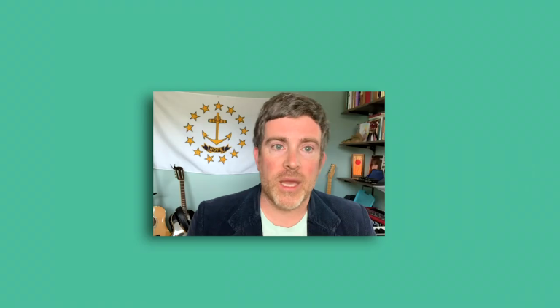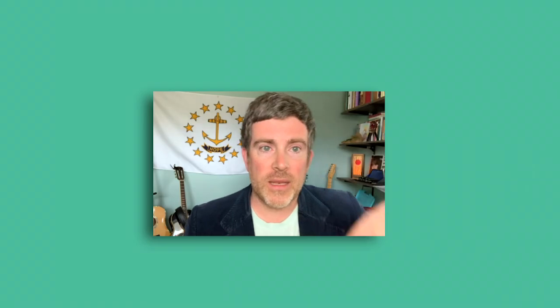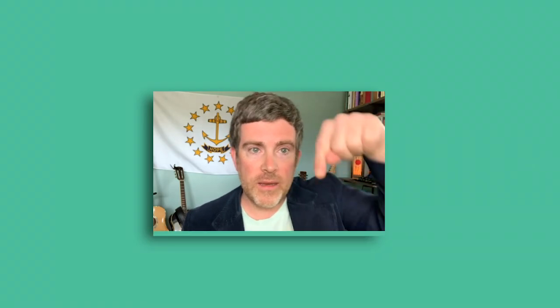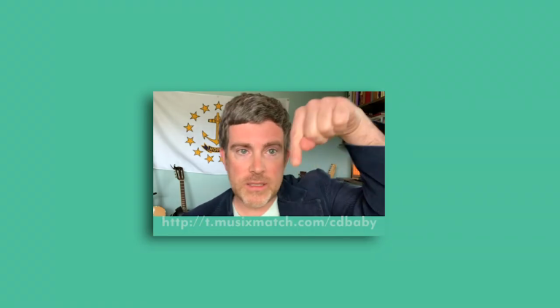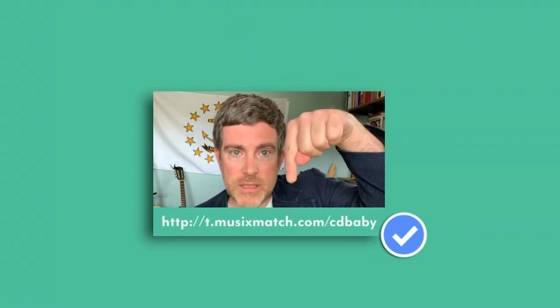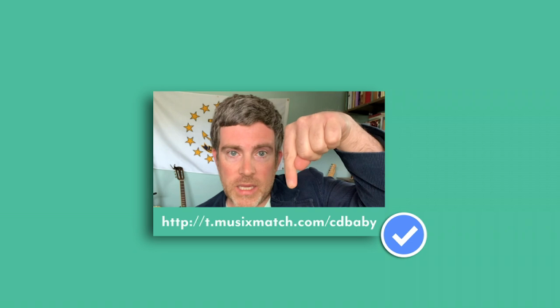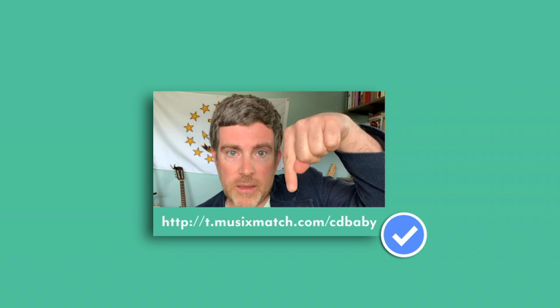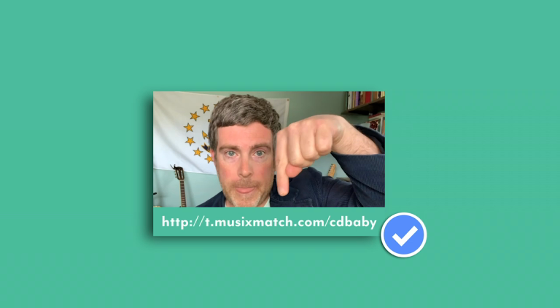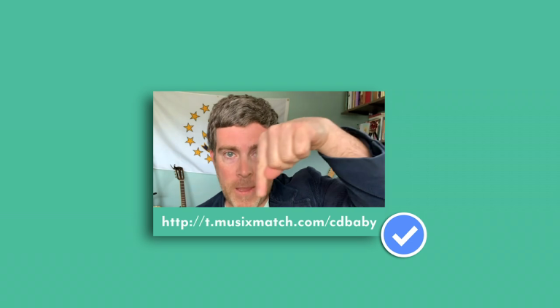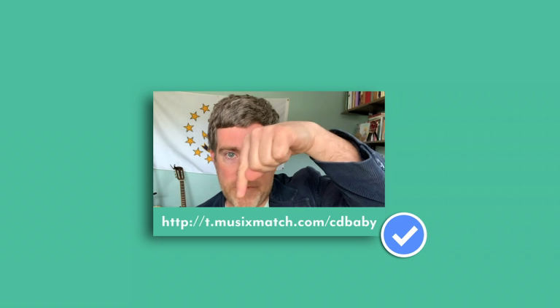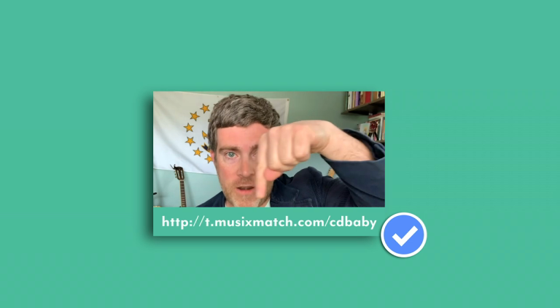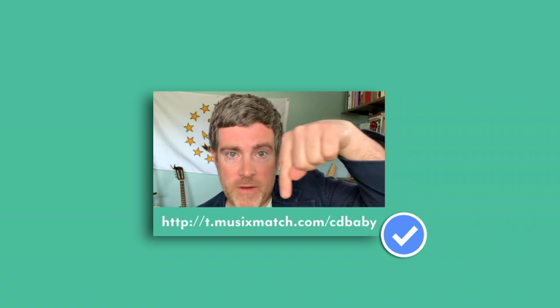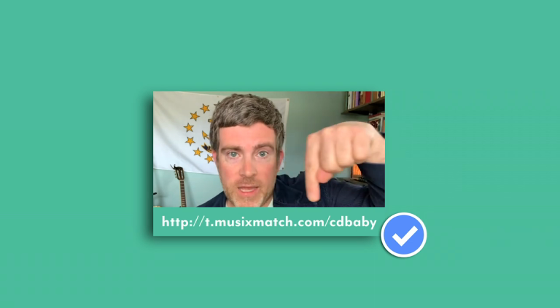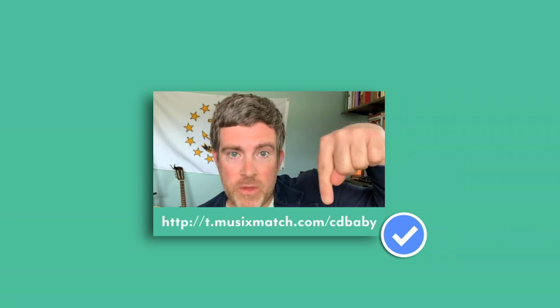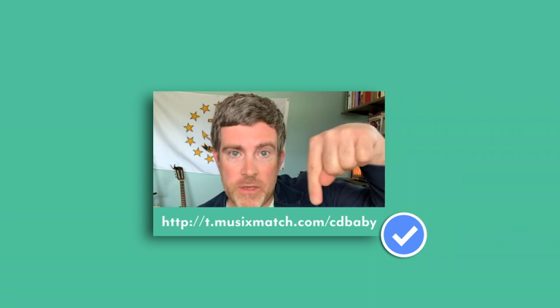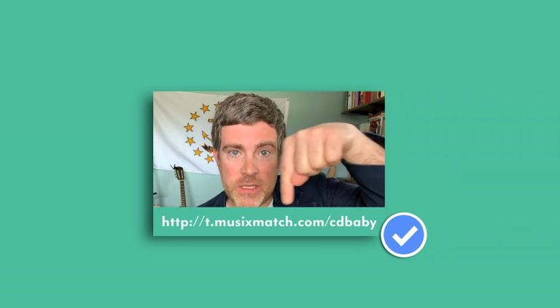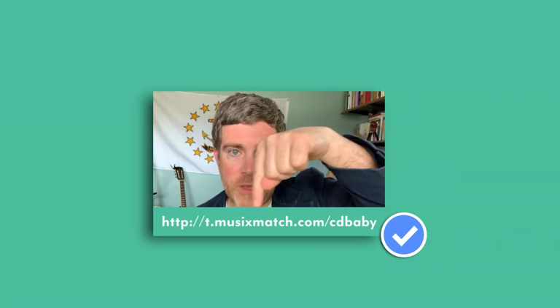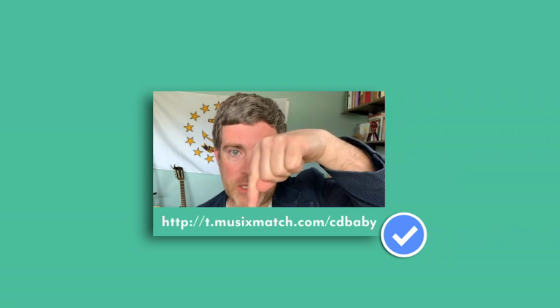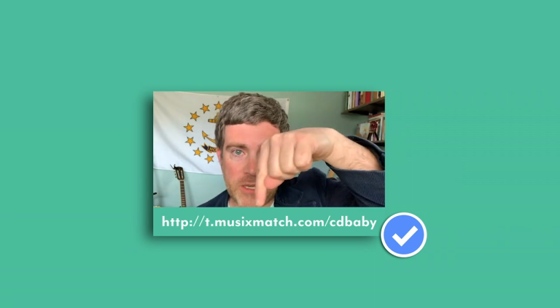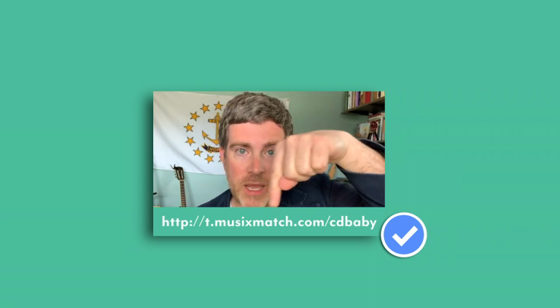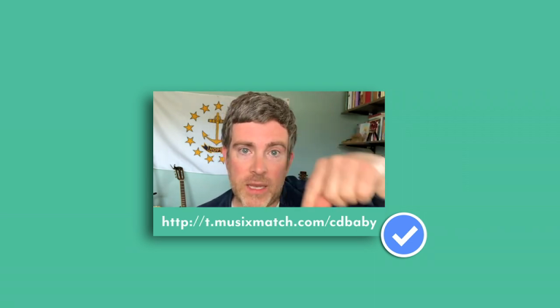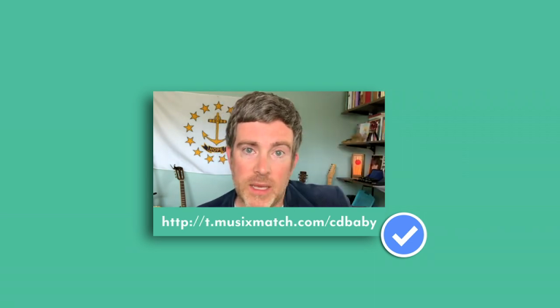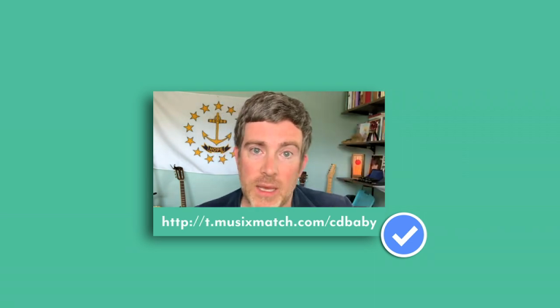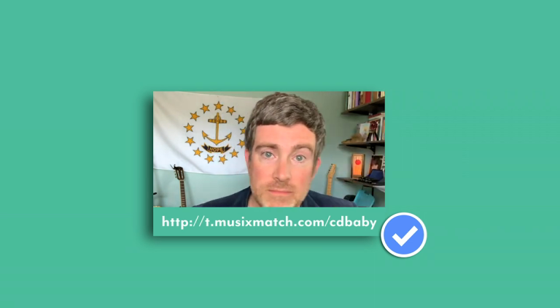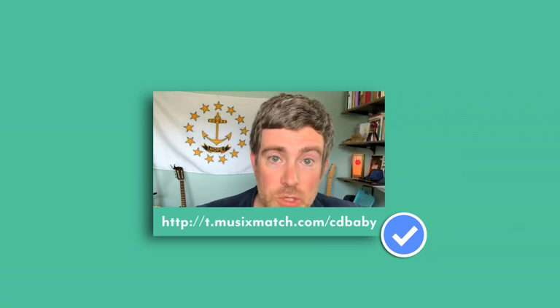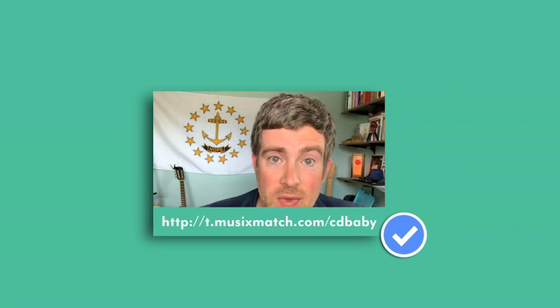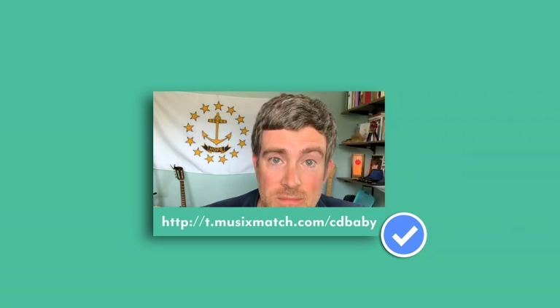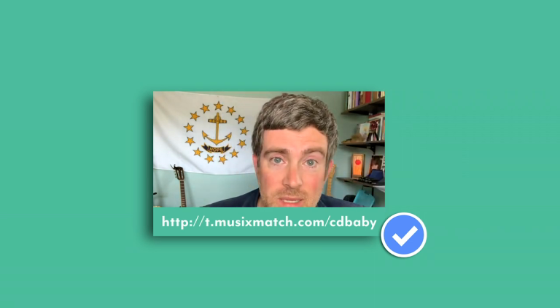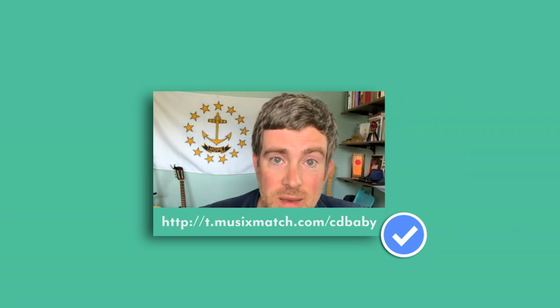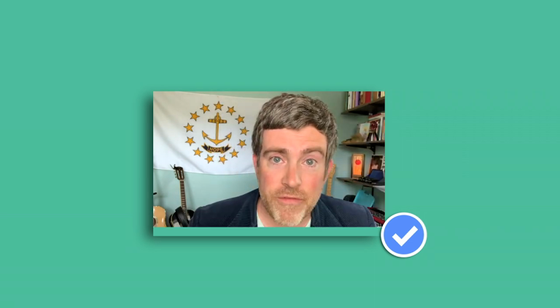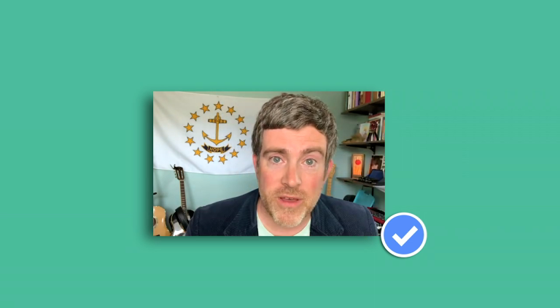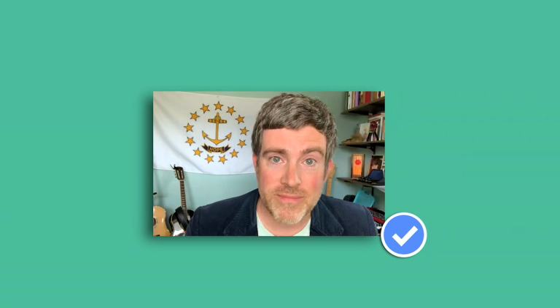Here's the link to get verified with Musixmatch — go do that and have fun.